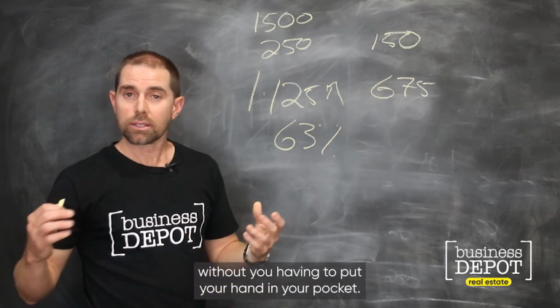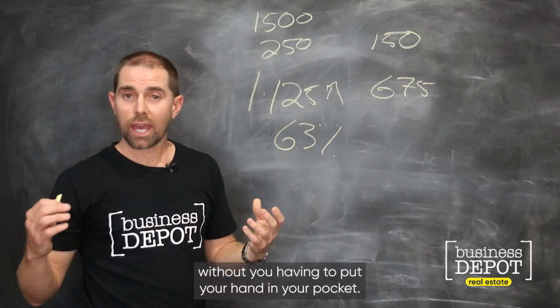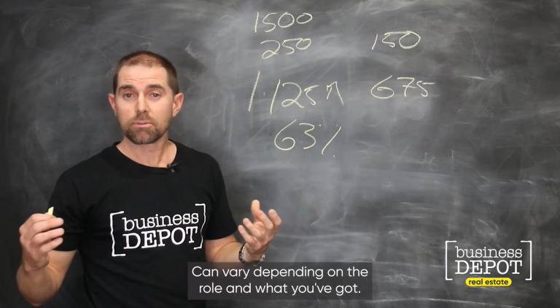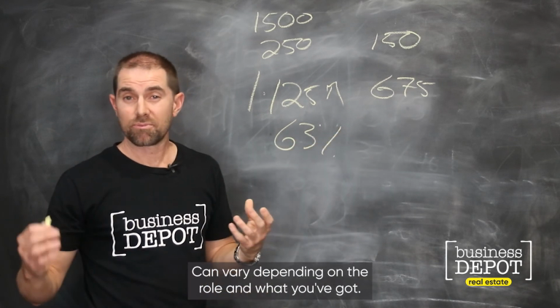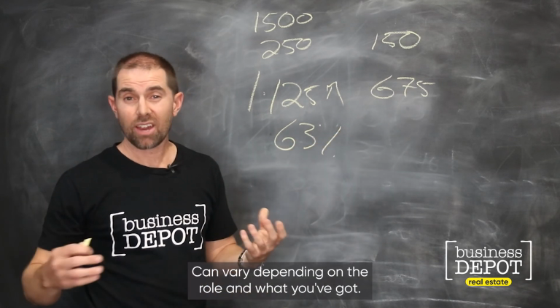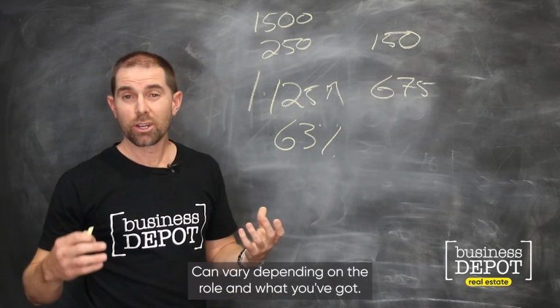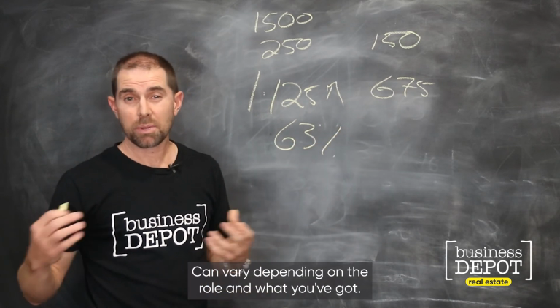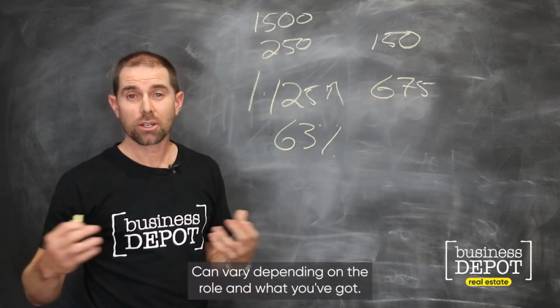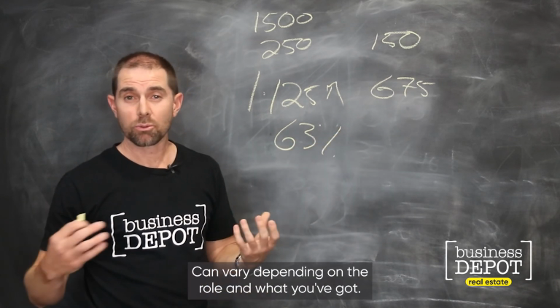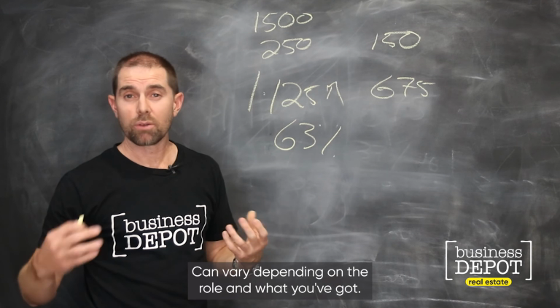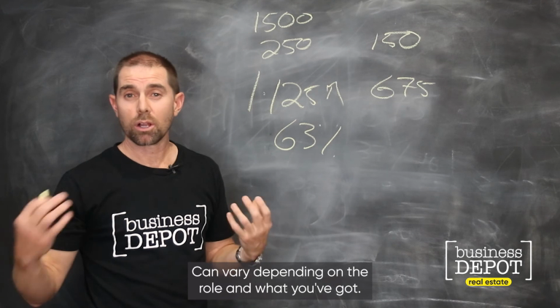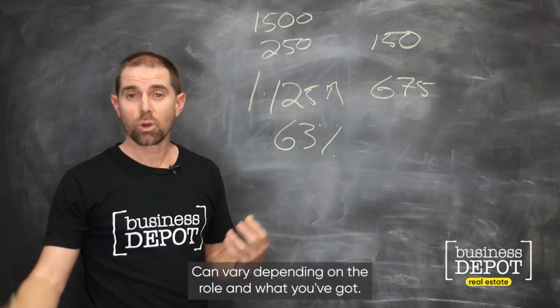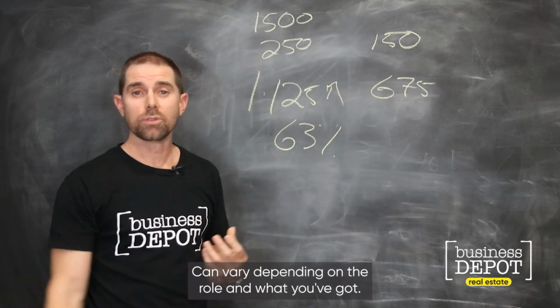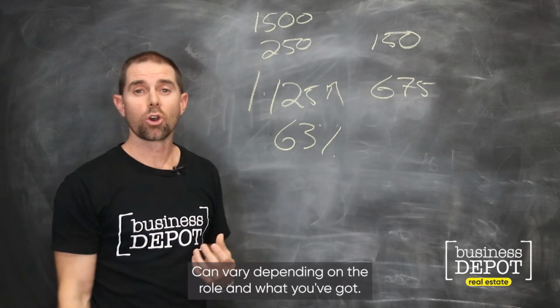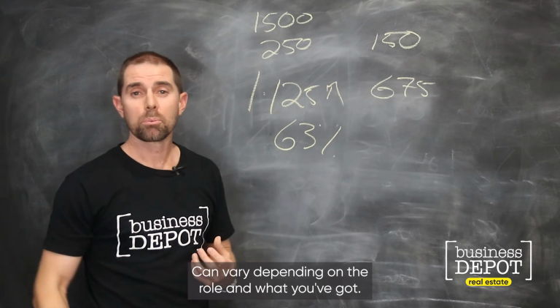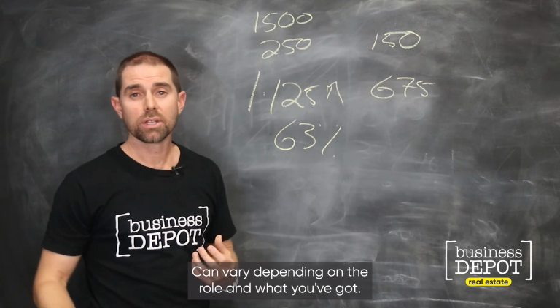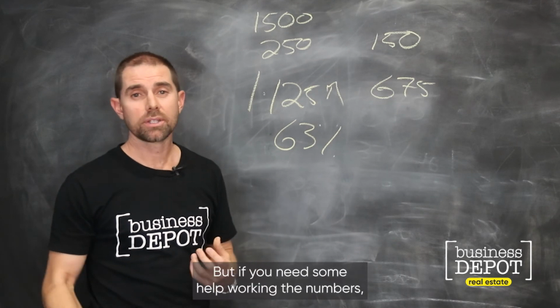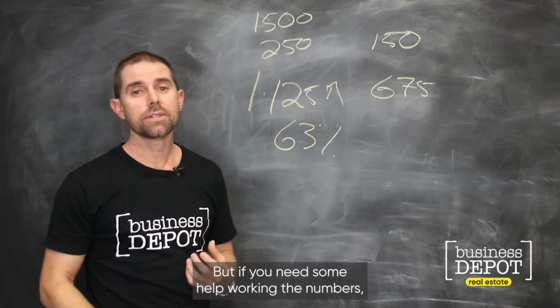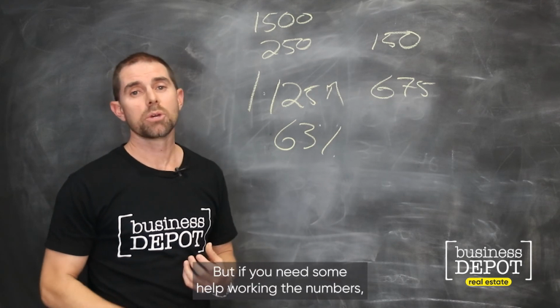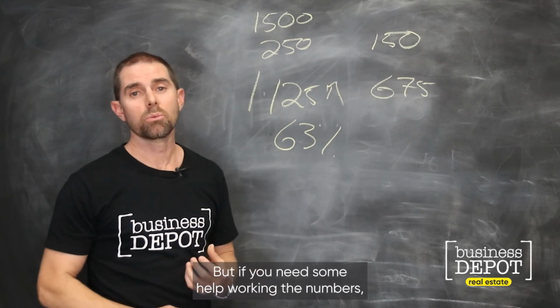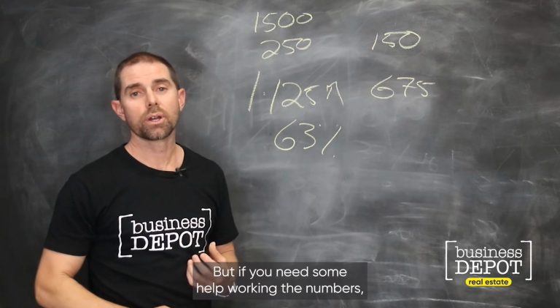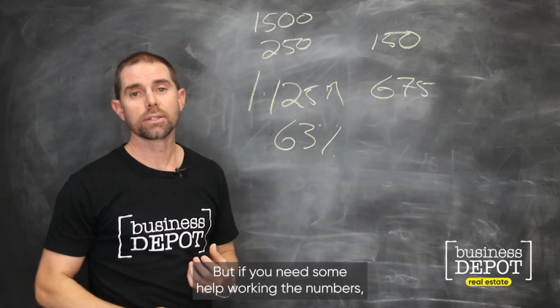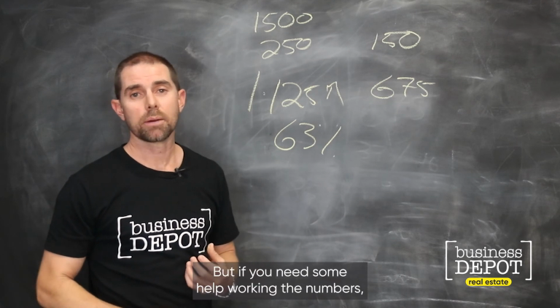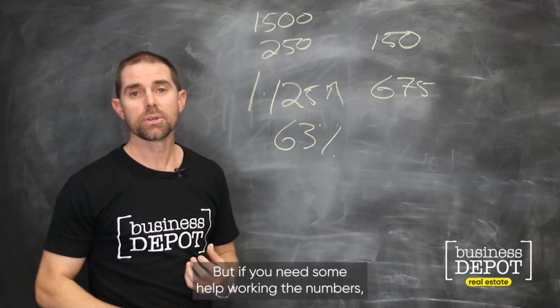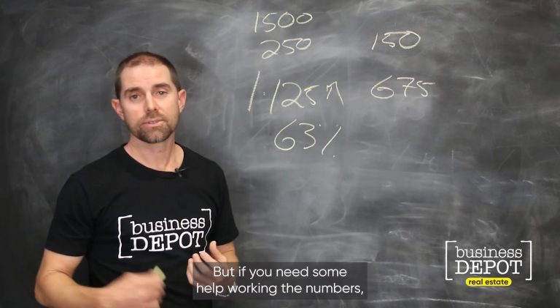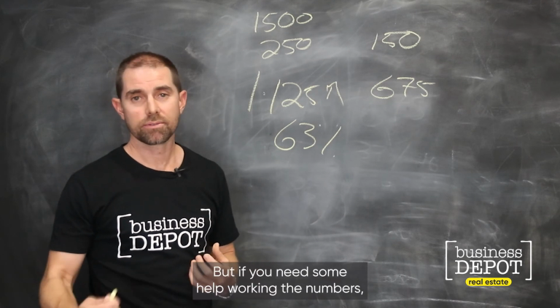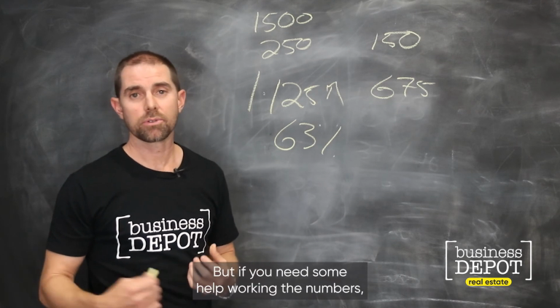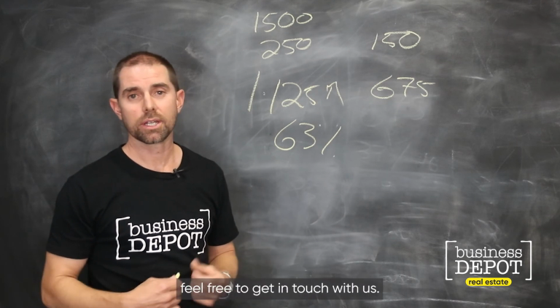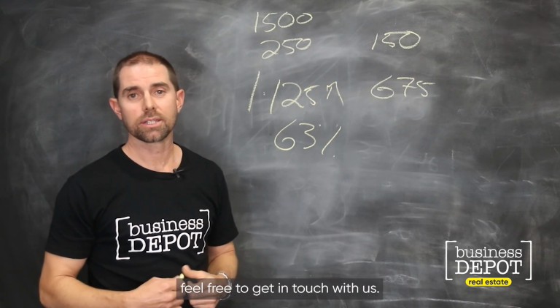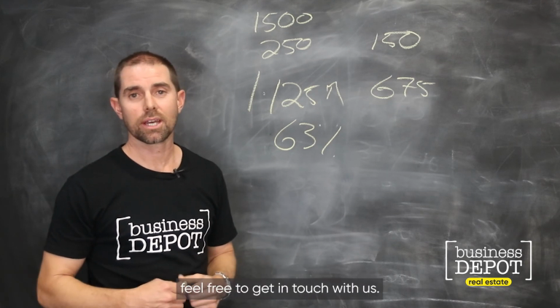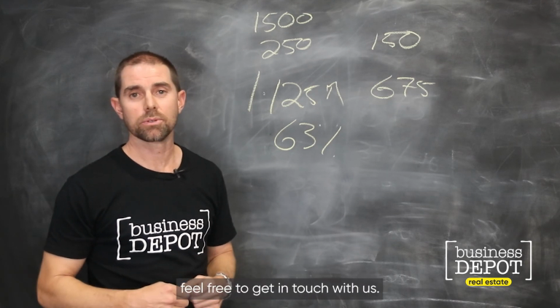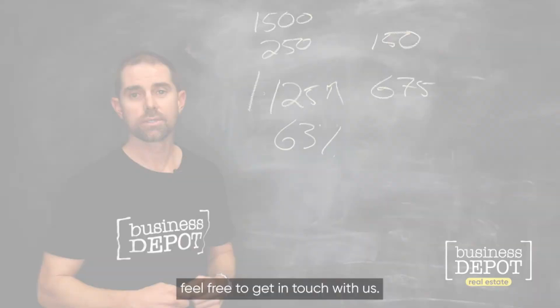This can vary depending on the rent roll and what you've got. But if you need some help working the numbers, feel free to get in touch with us.